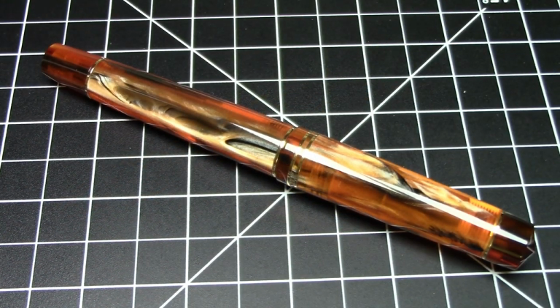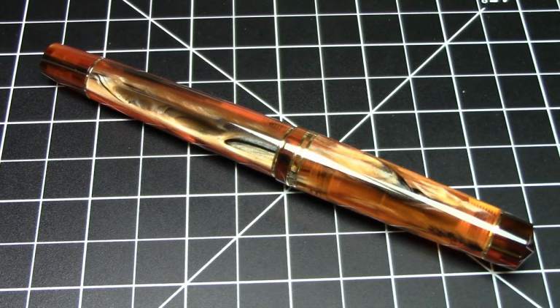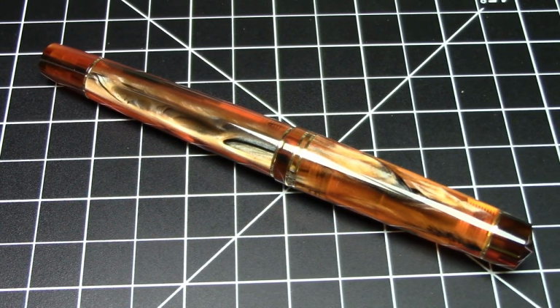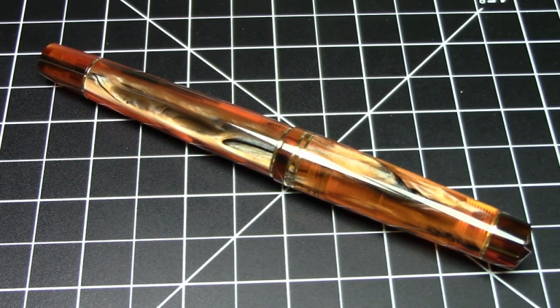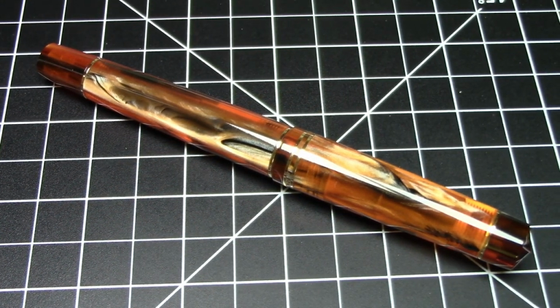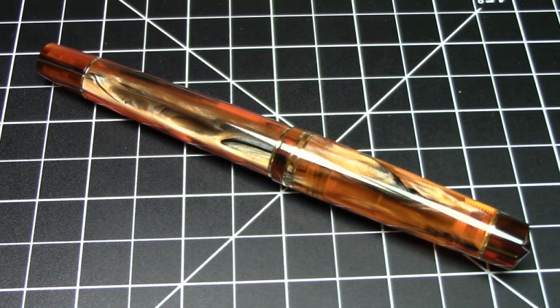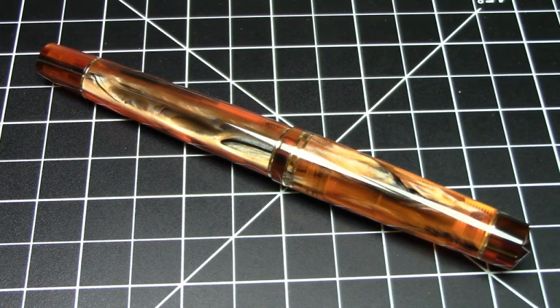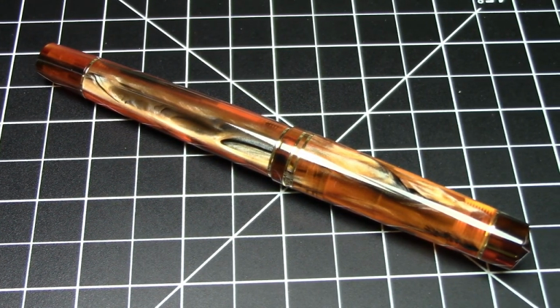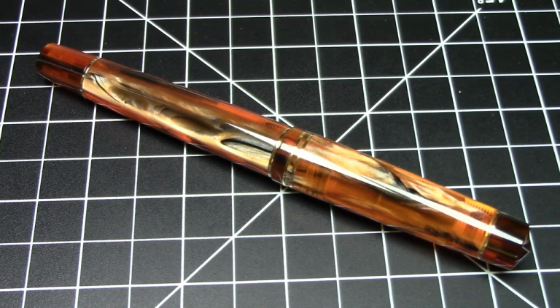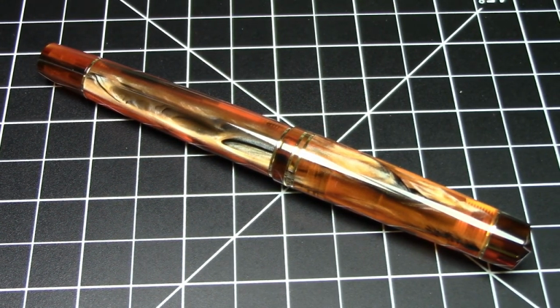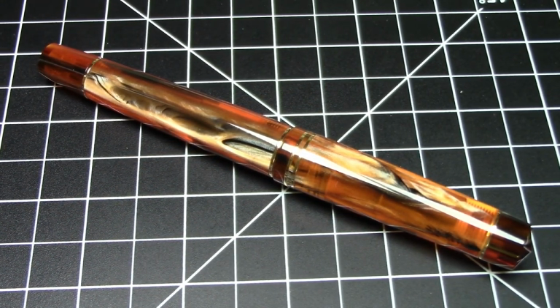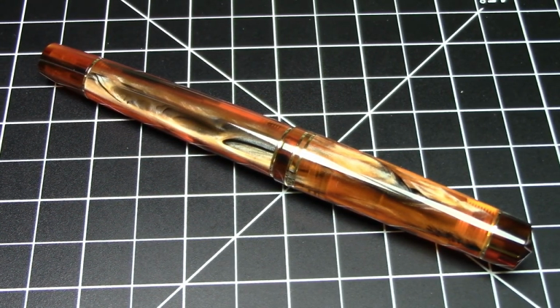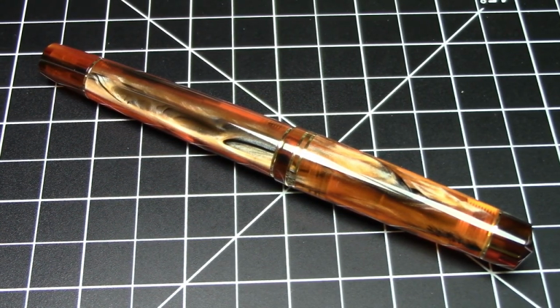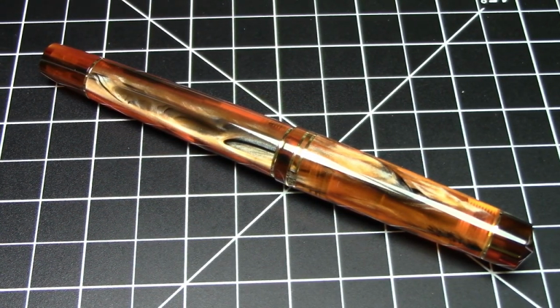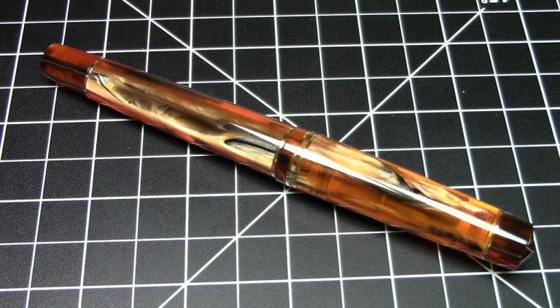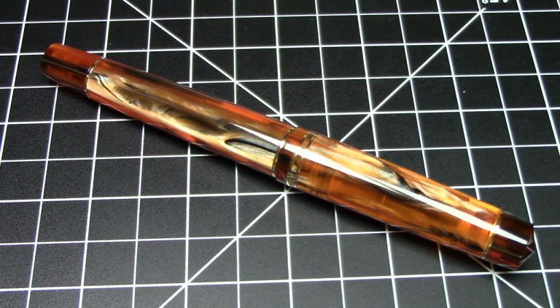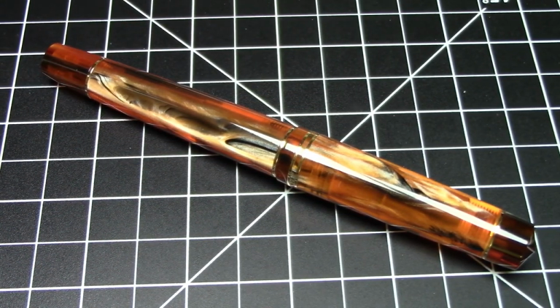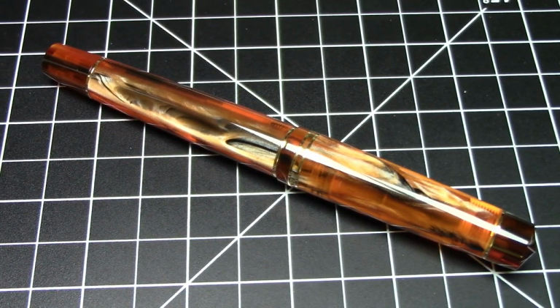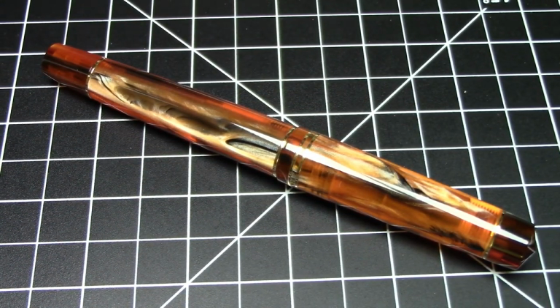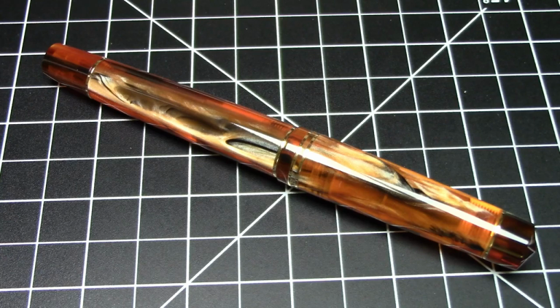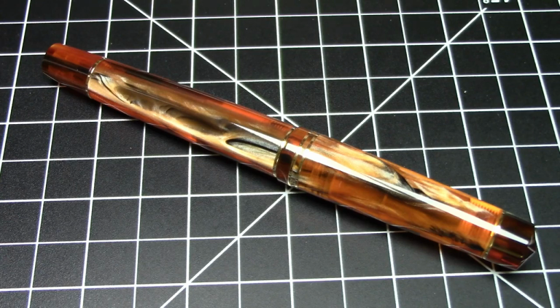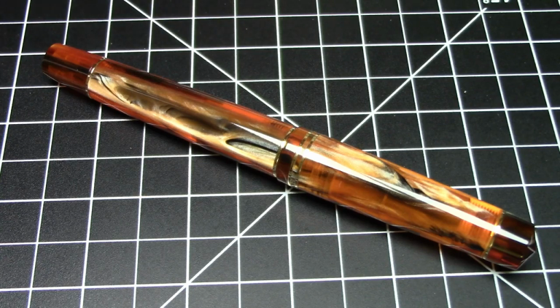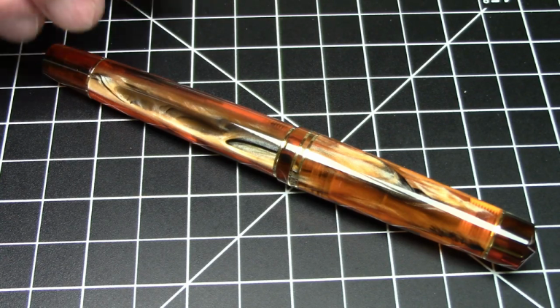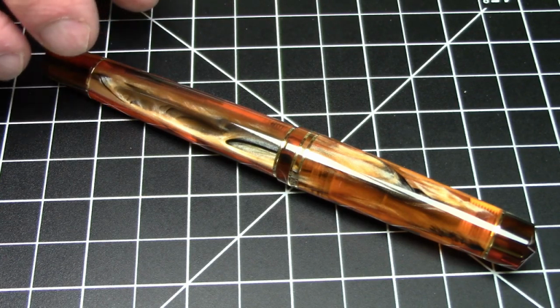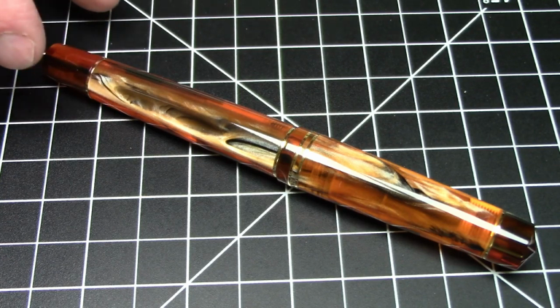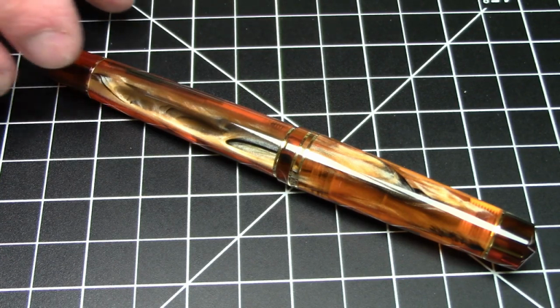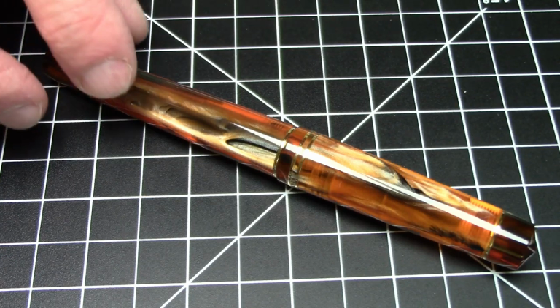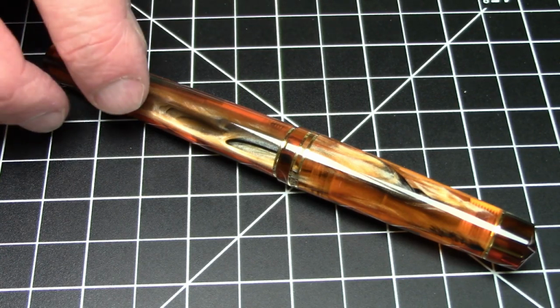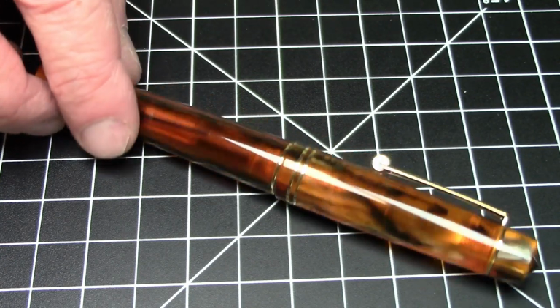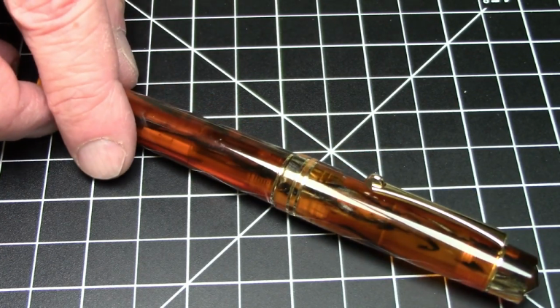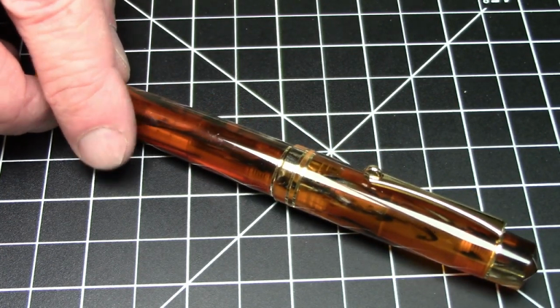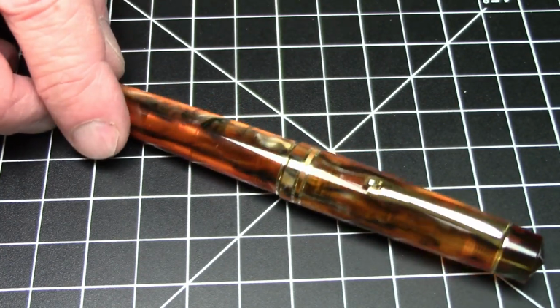Greetings pen pals. I have a new pen here from Moonman — well, not a new pen, it's new to me. The pen's been out for a while. This is the Moonman M800.